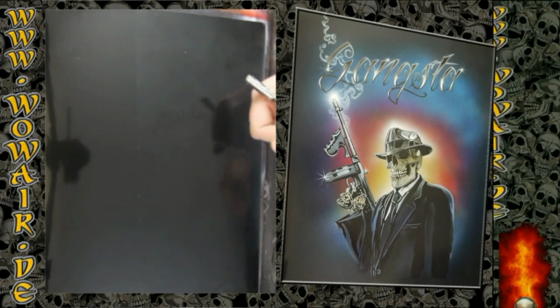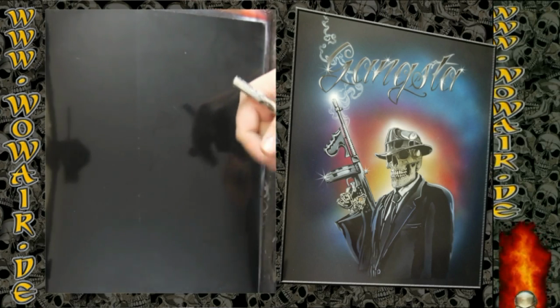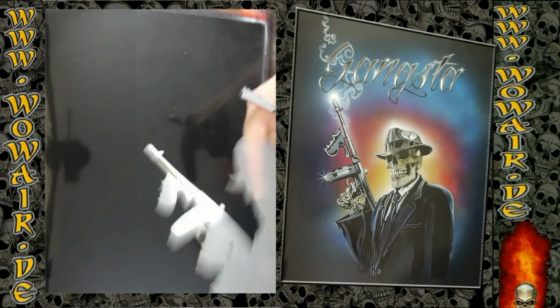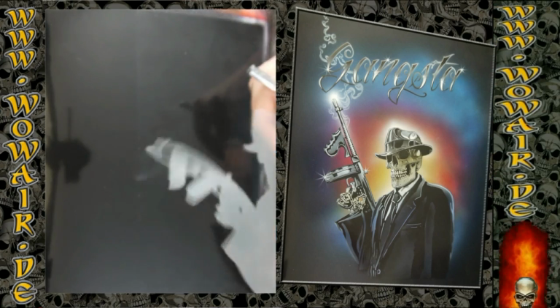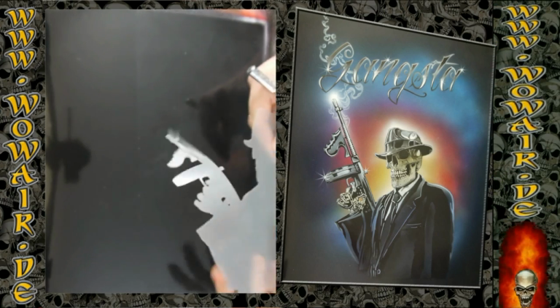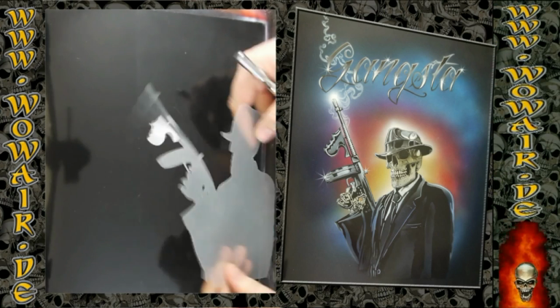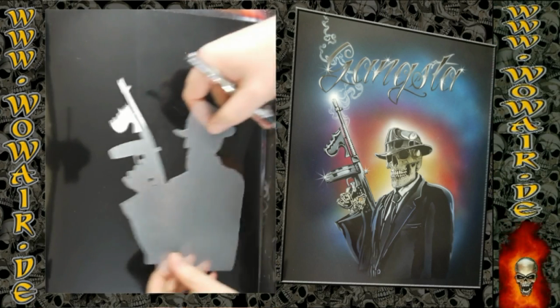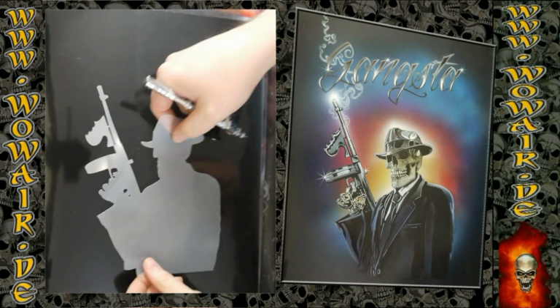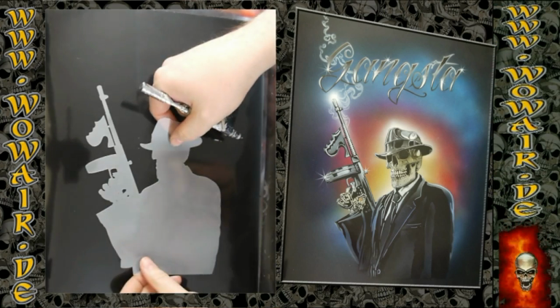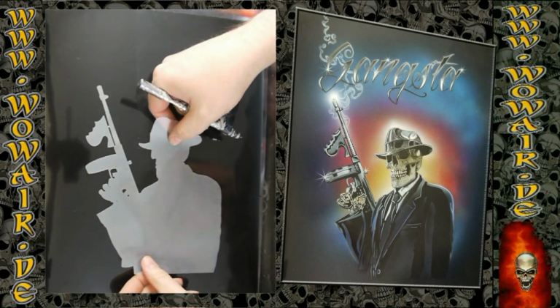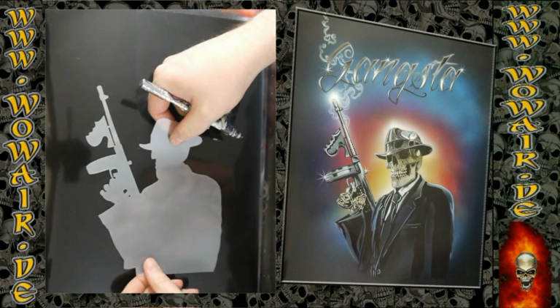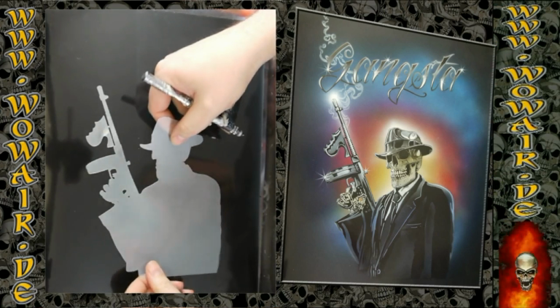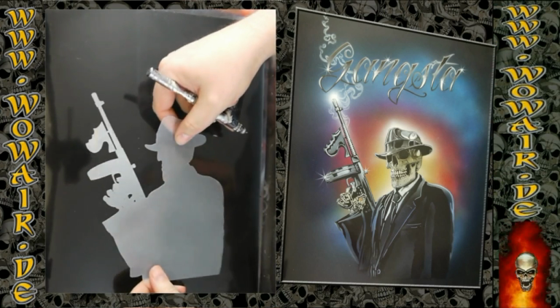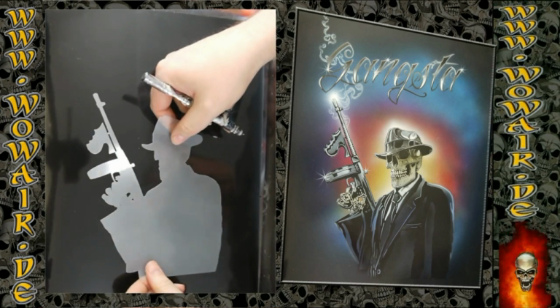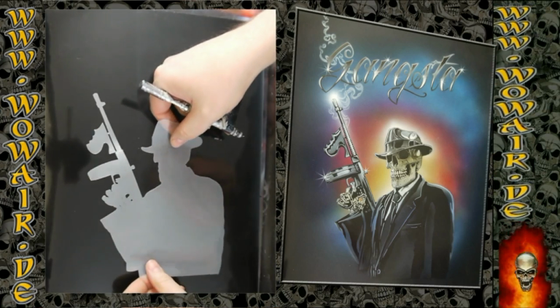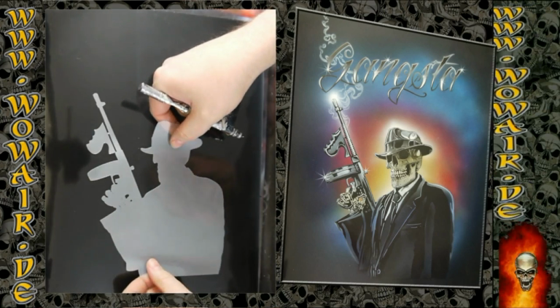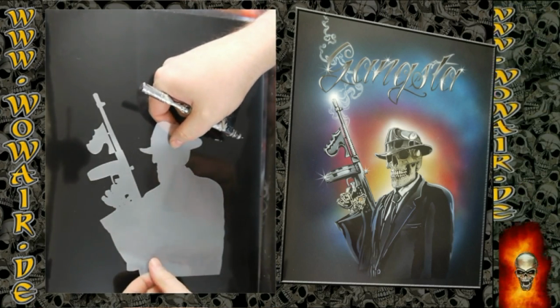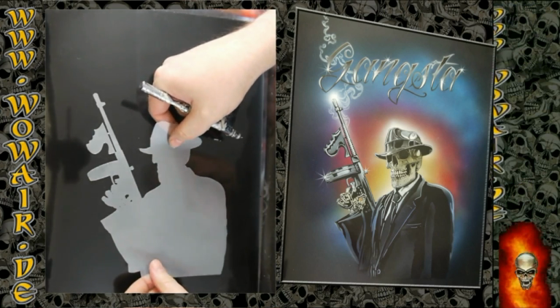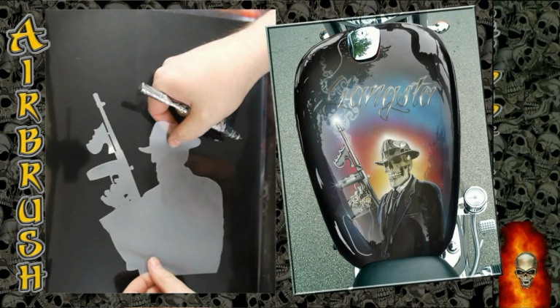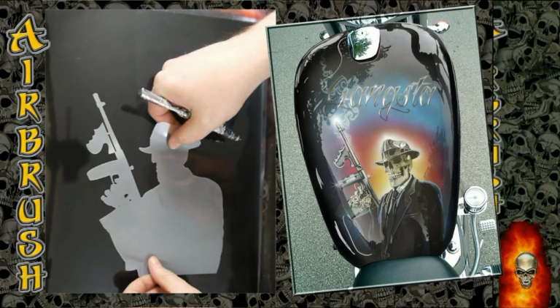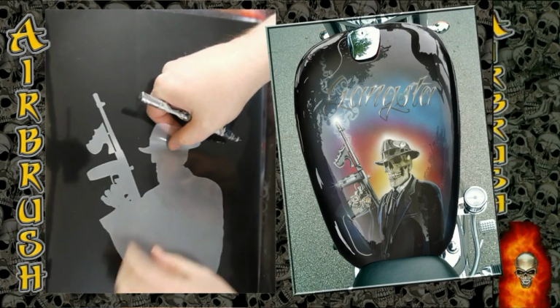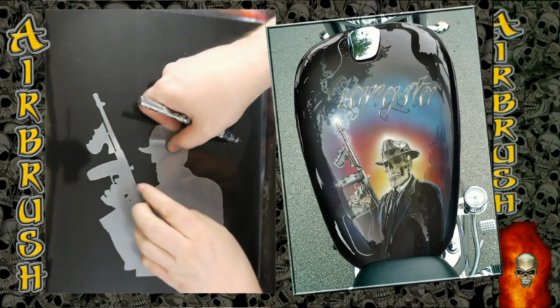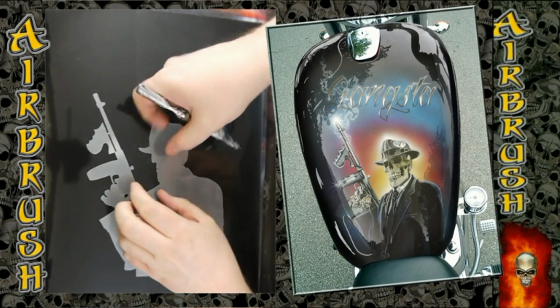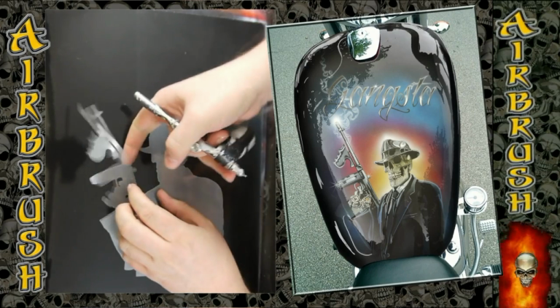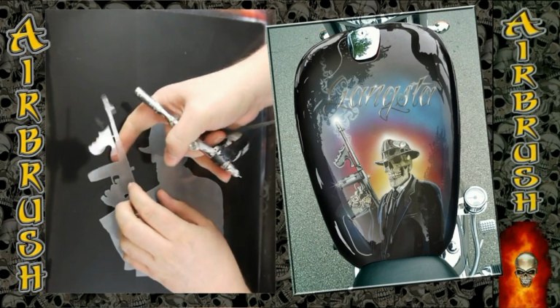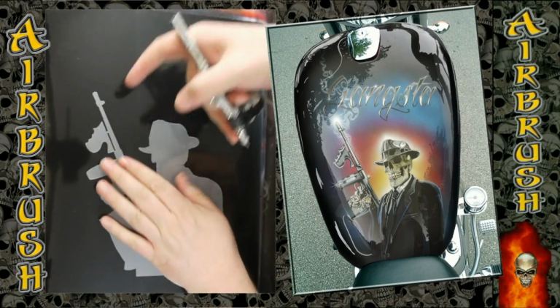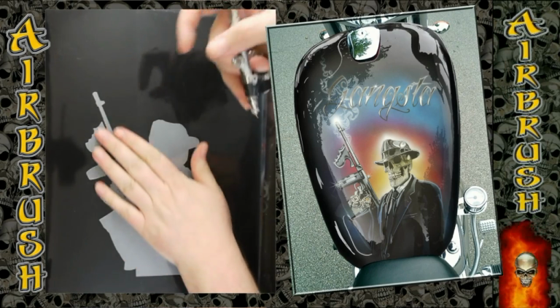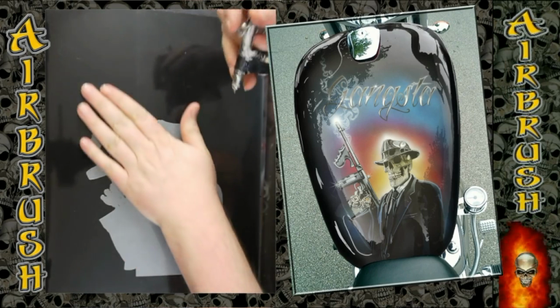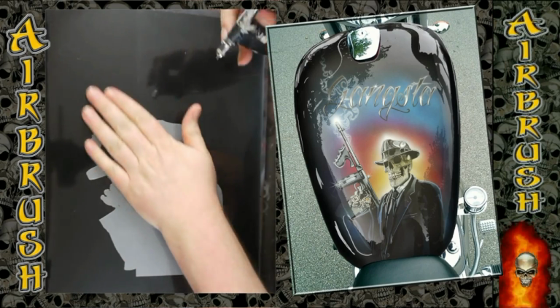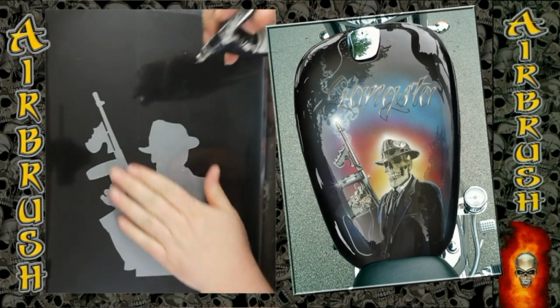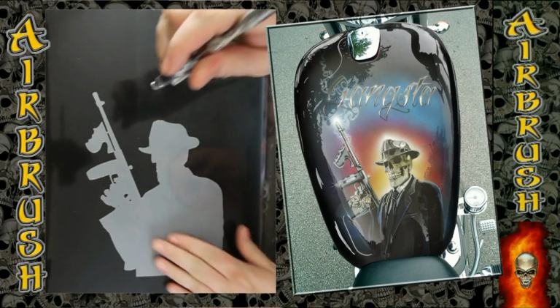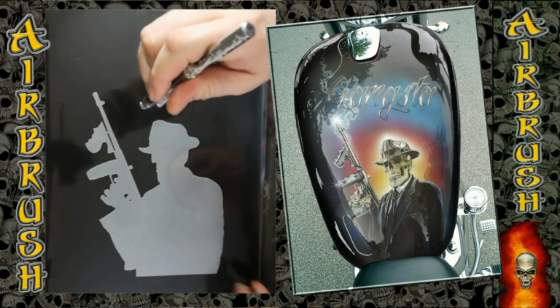Hi, welcome to the new video. Today I'm doing the Tommy Gun Reaper.